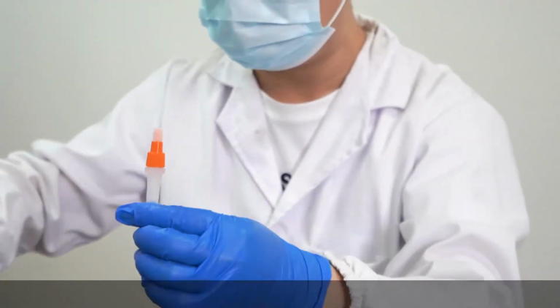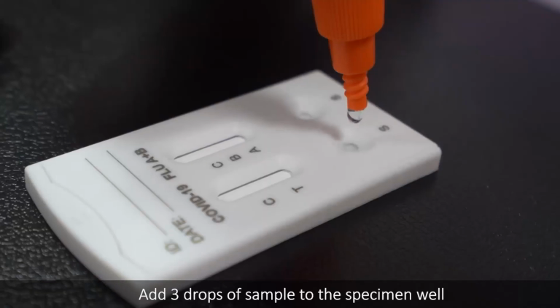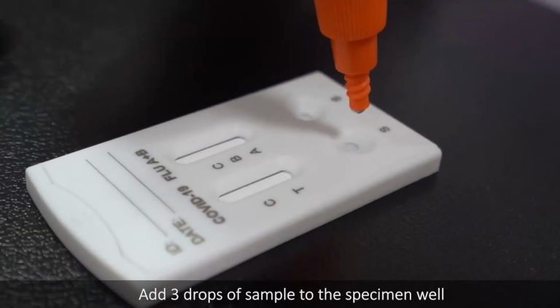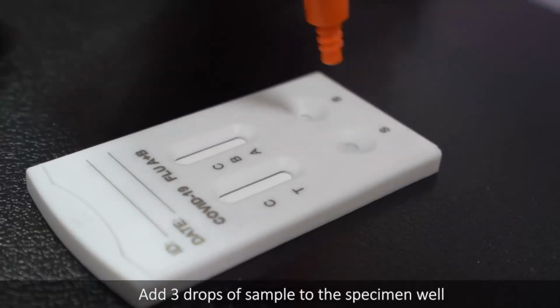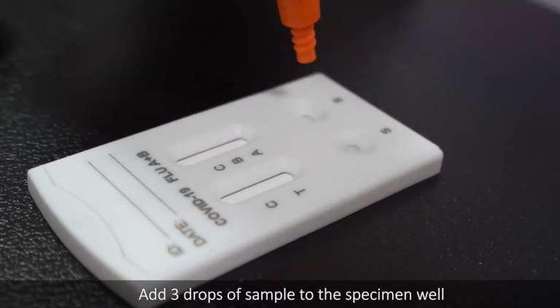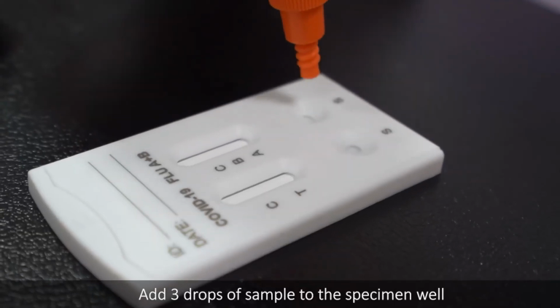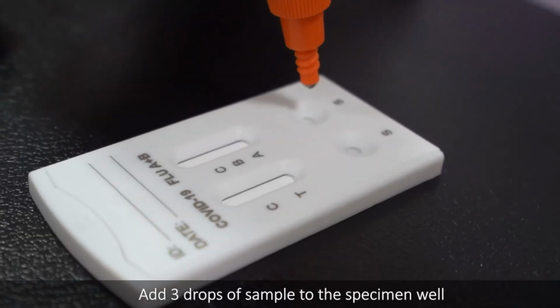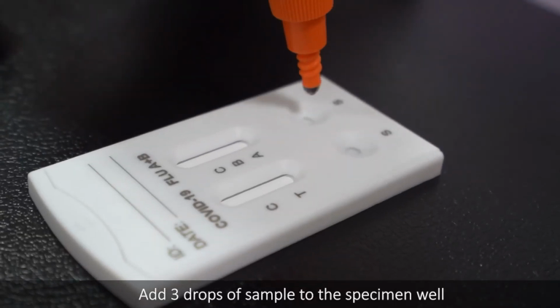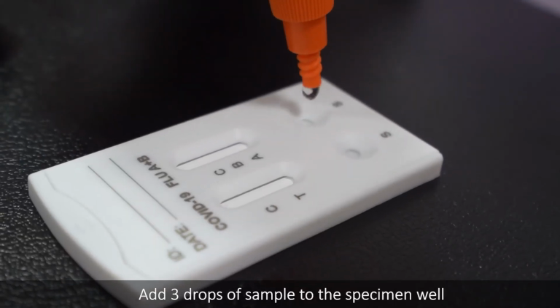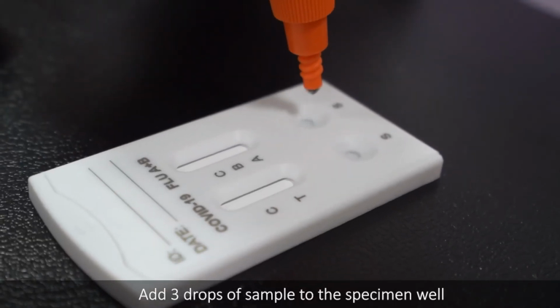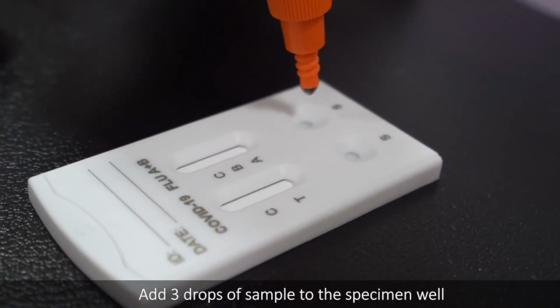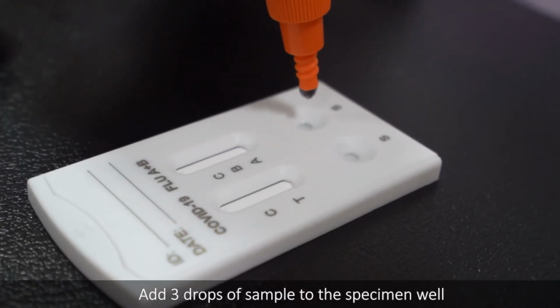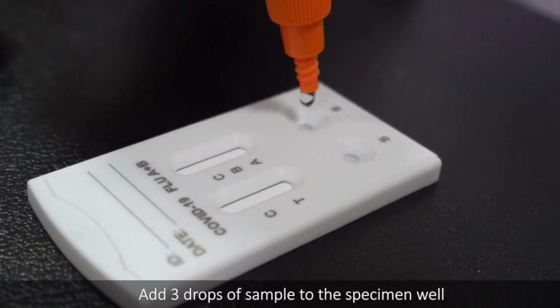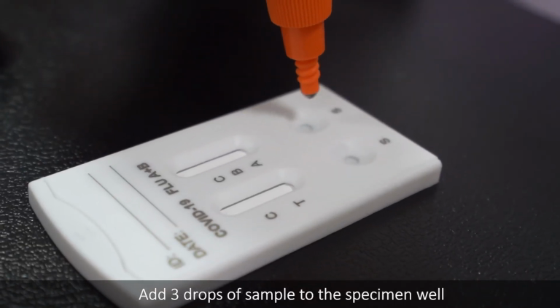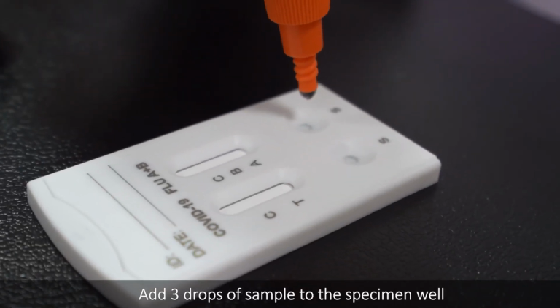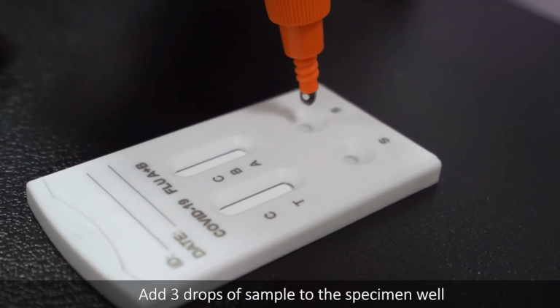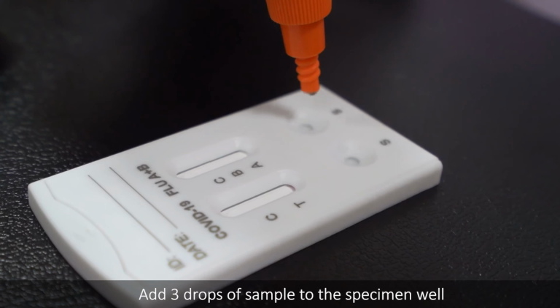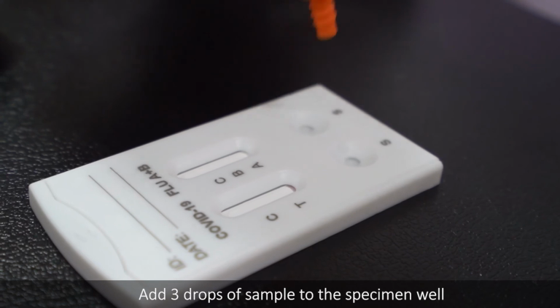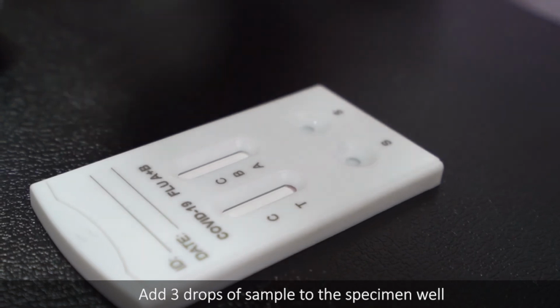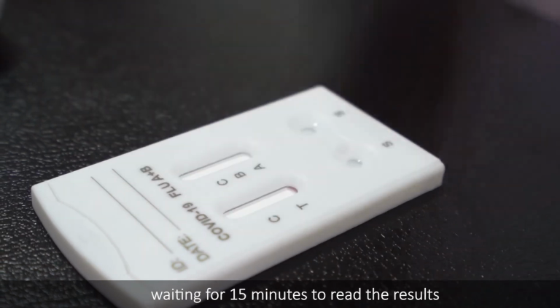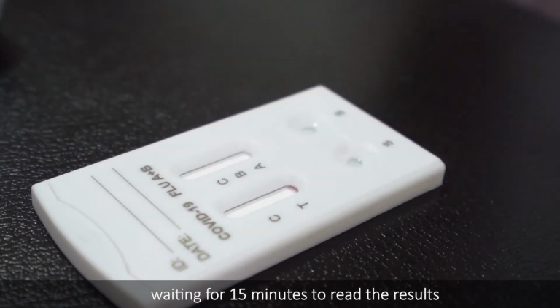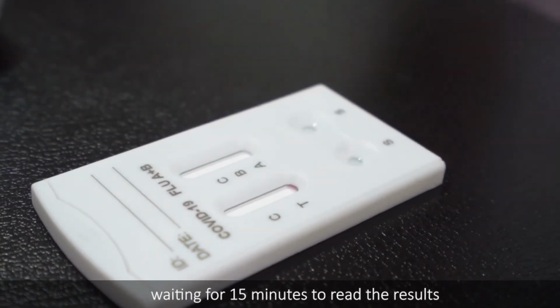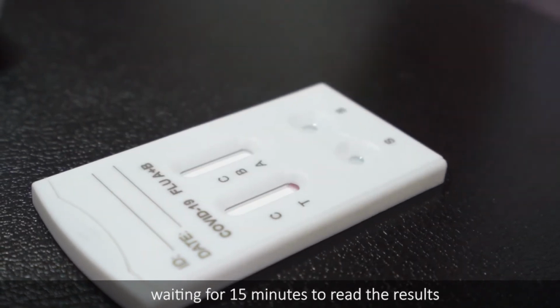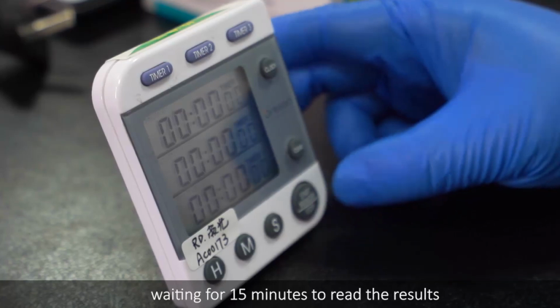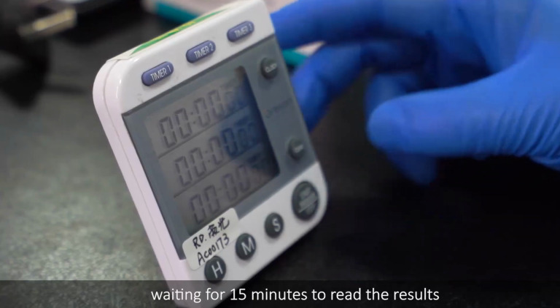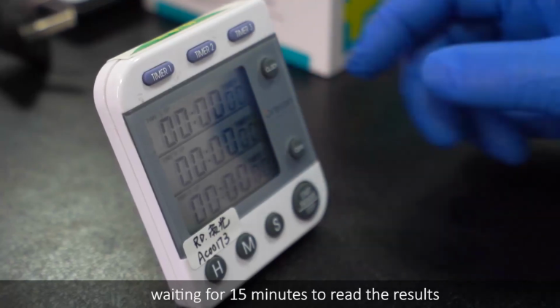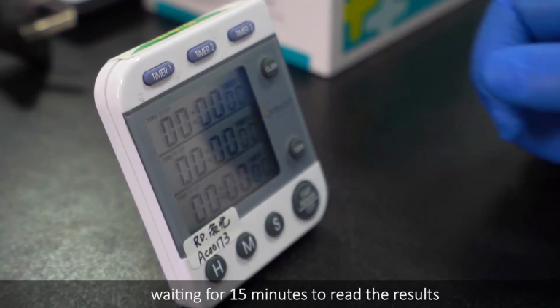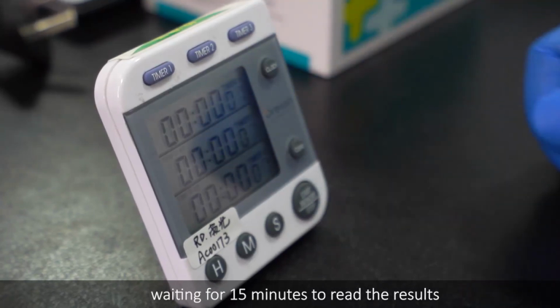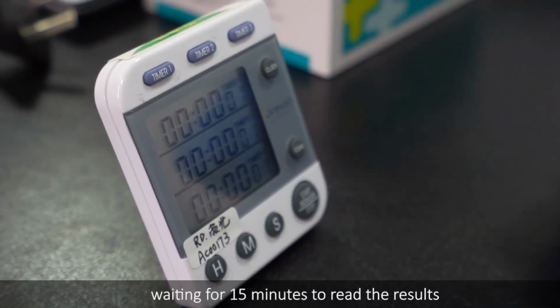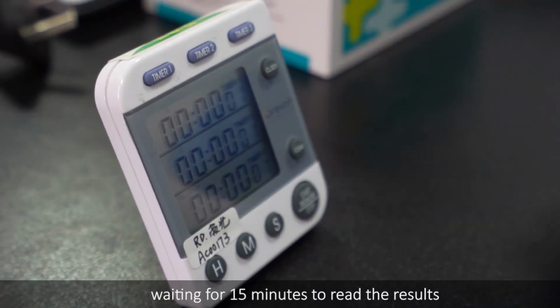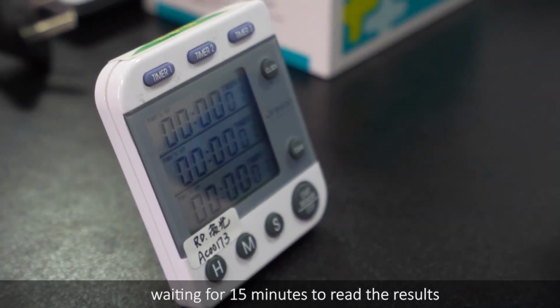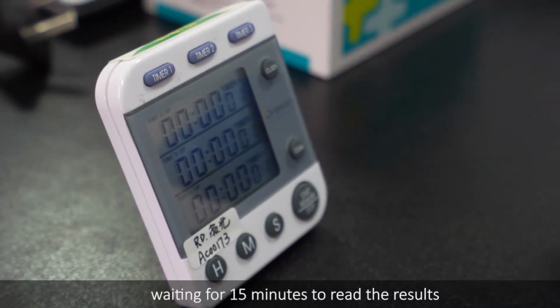Add three drops of sample to the specimen well, waiting for 15 minutes to read the result.